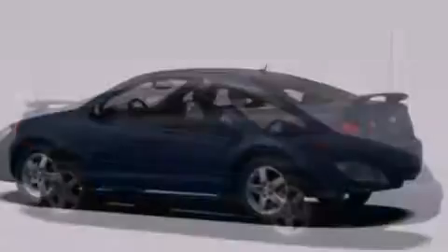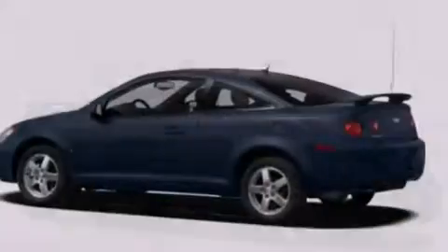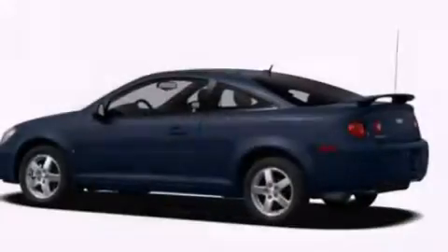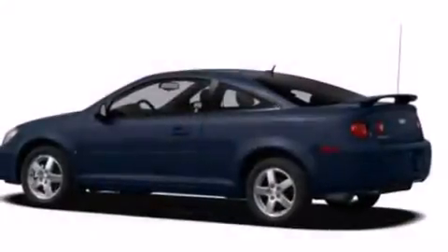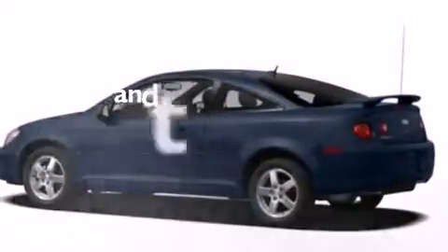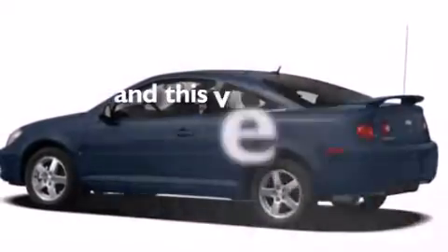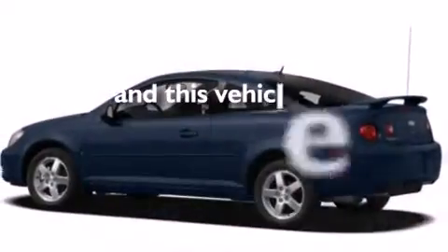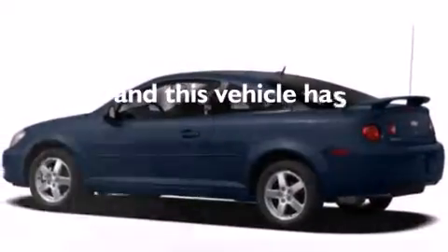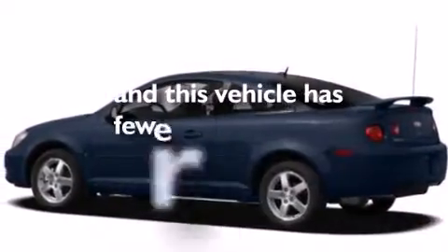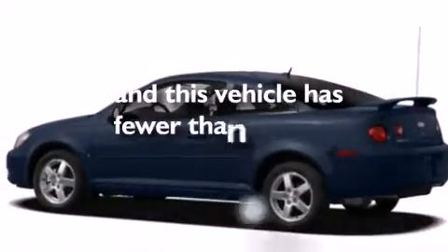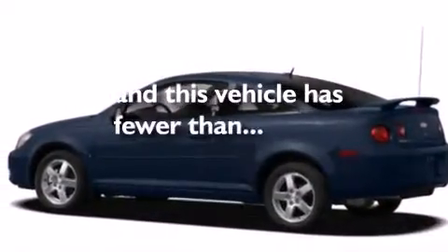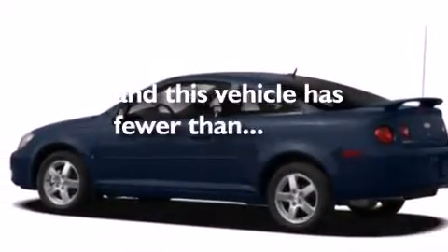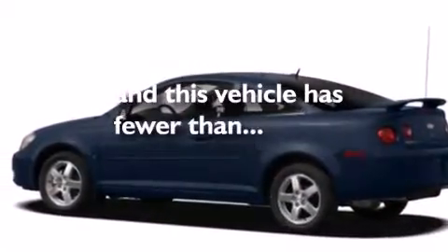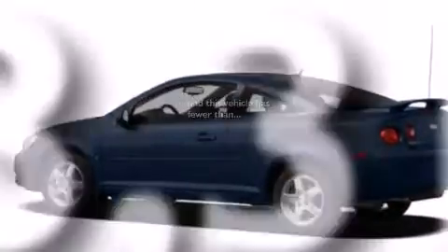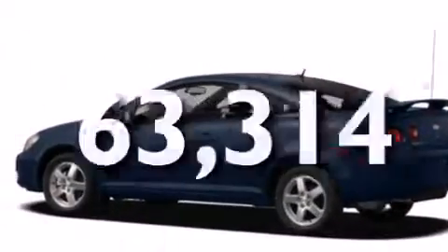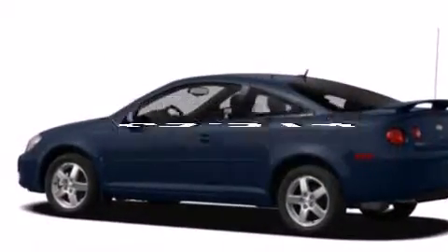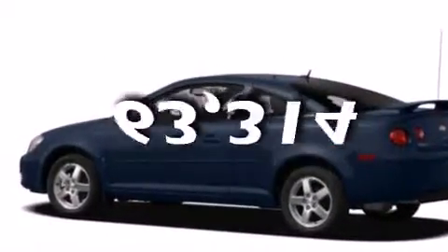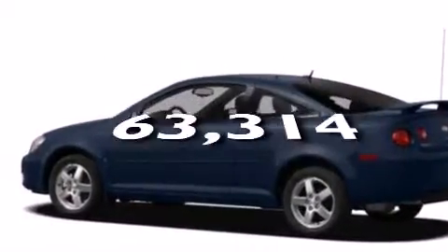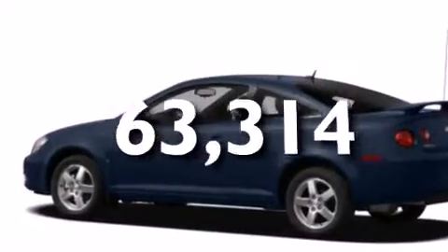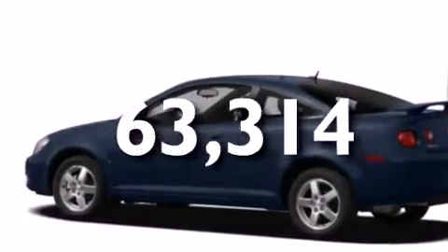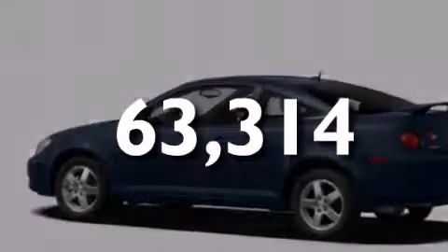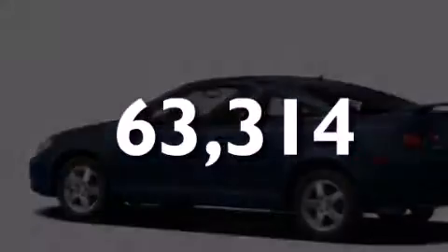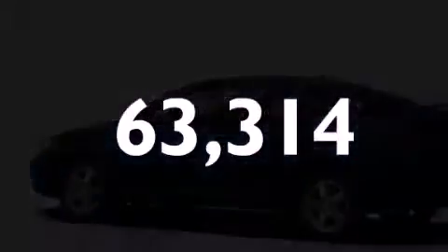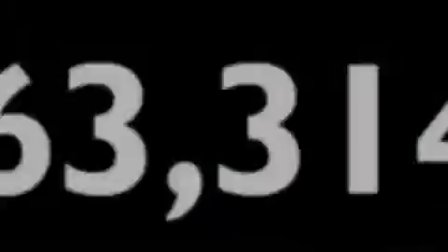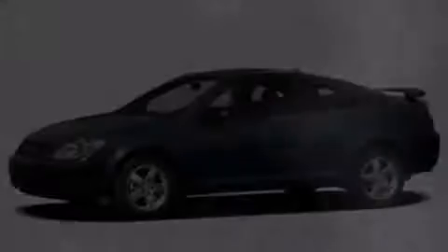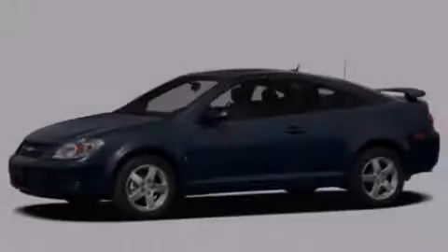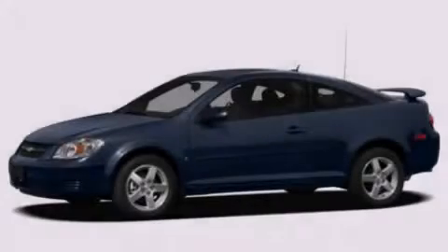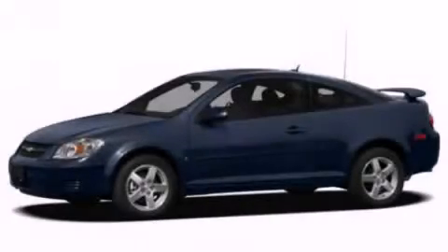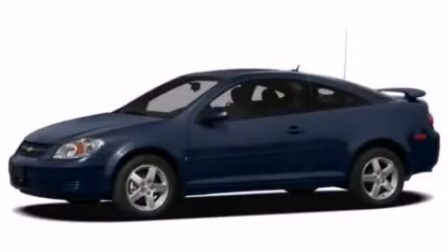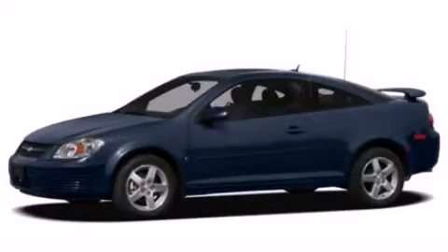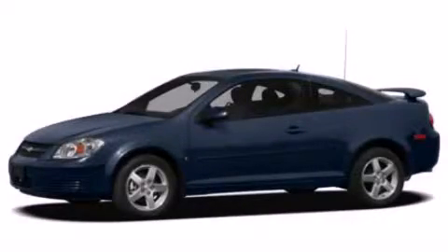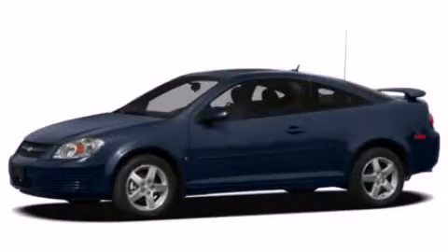And this automobile has fewer than 64,000 miles on the odometer. Contact us today to arrange your test drive.